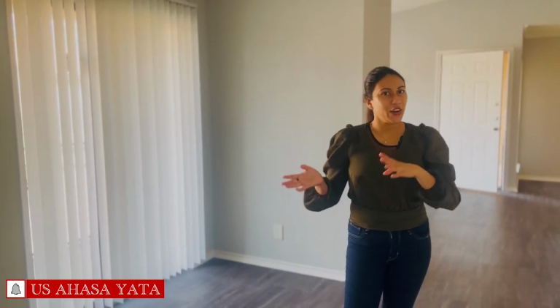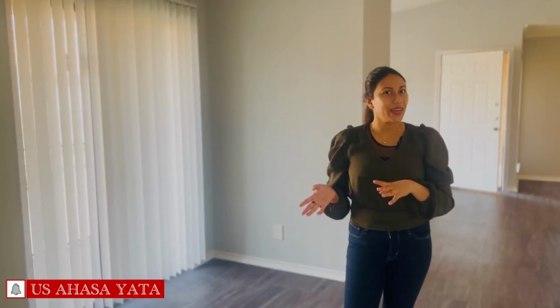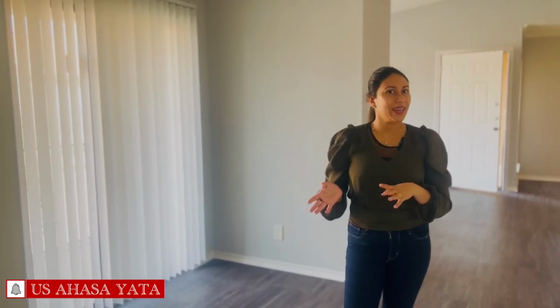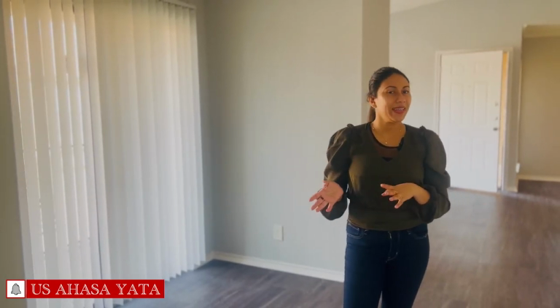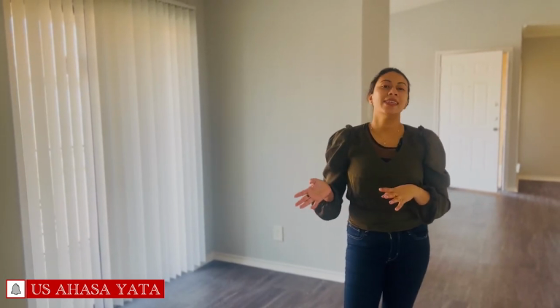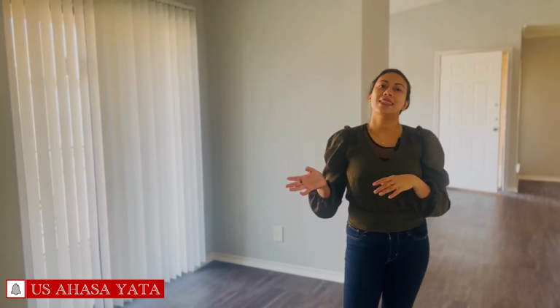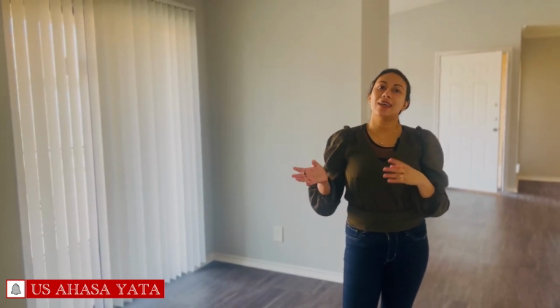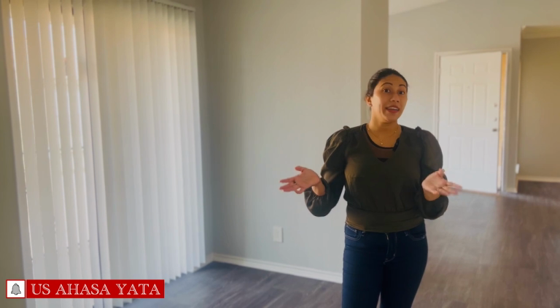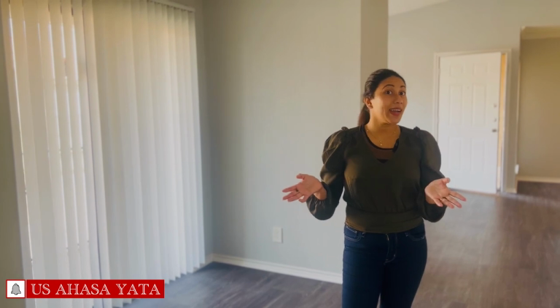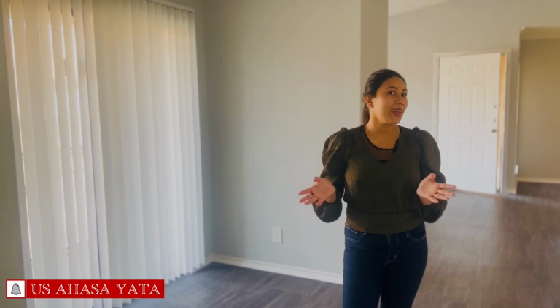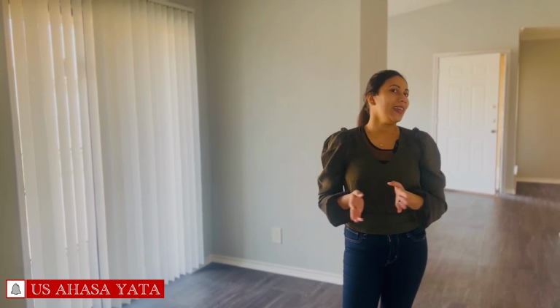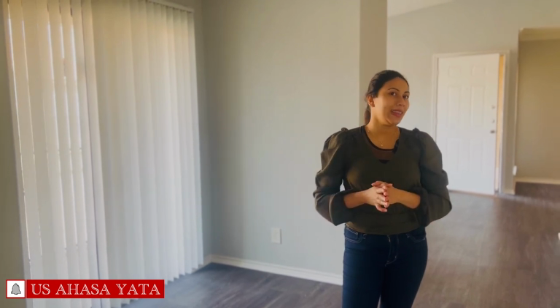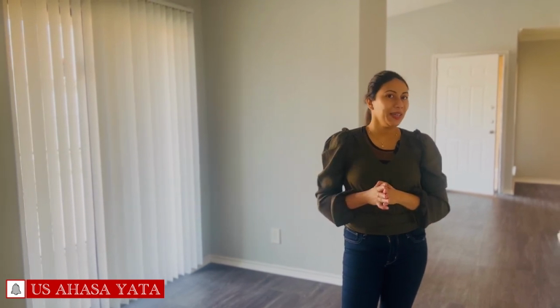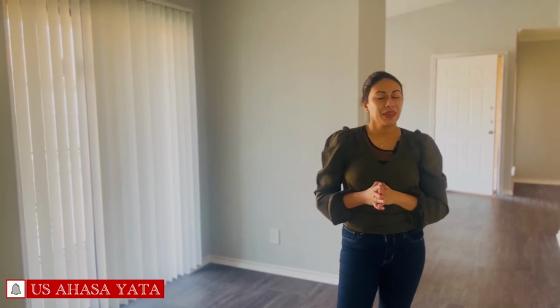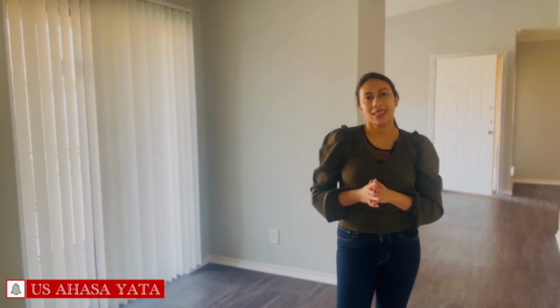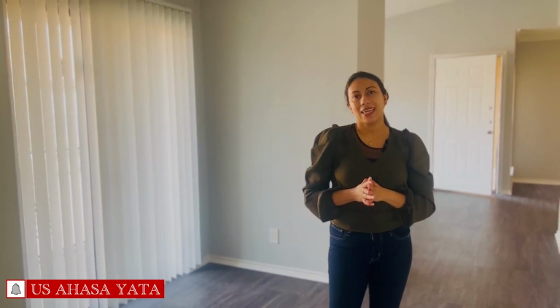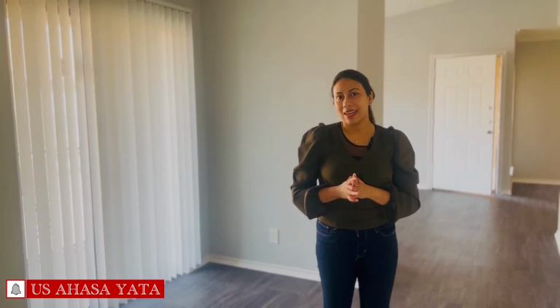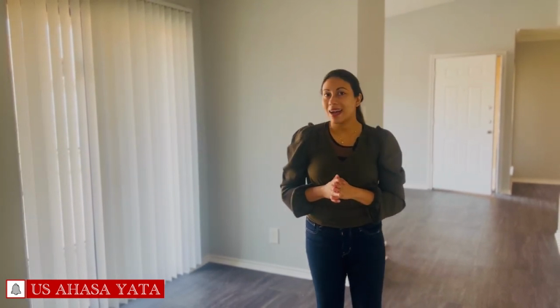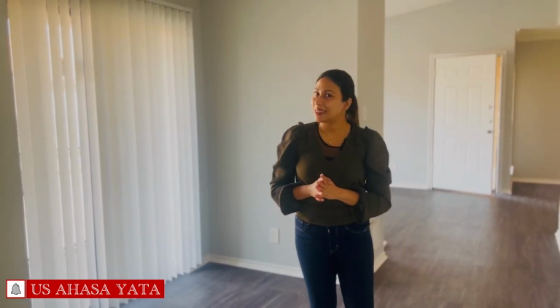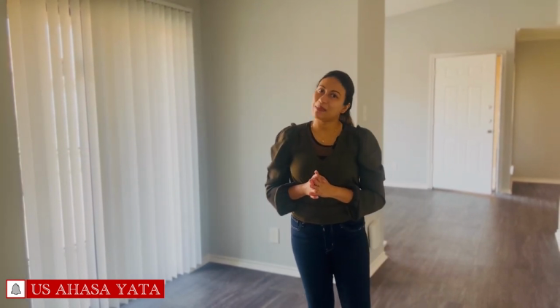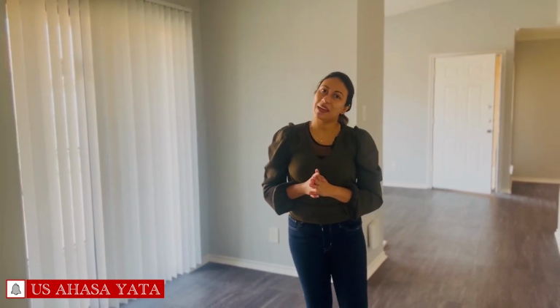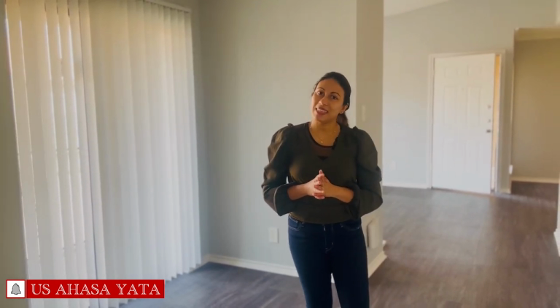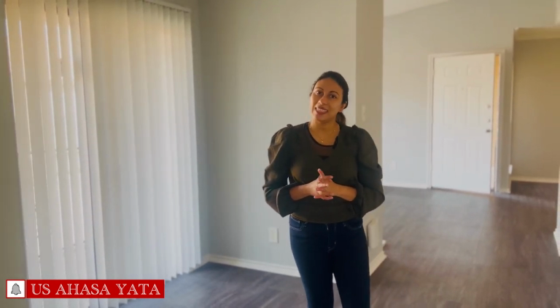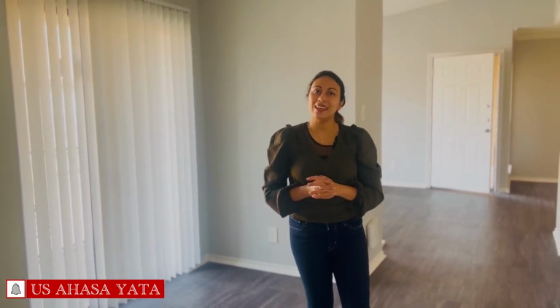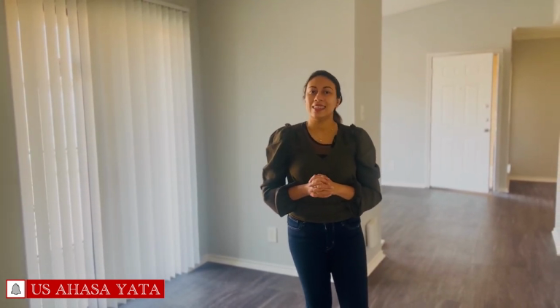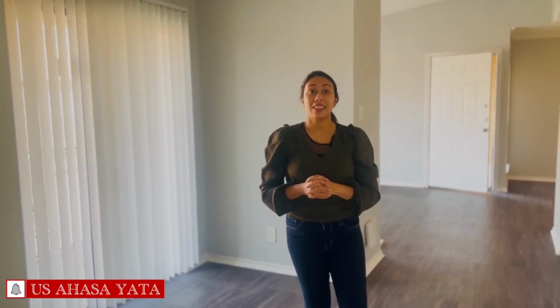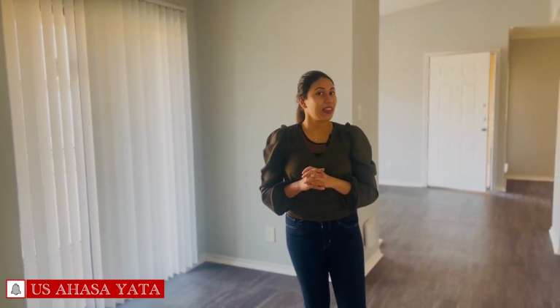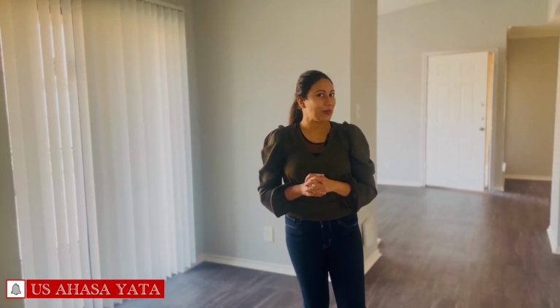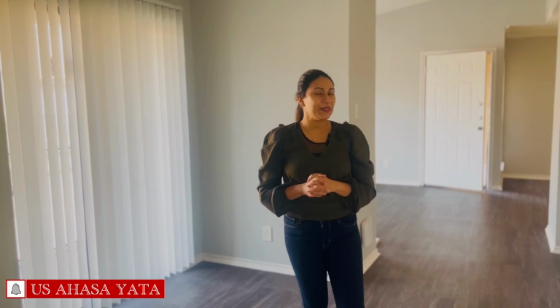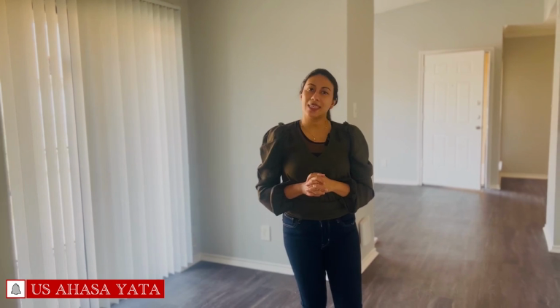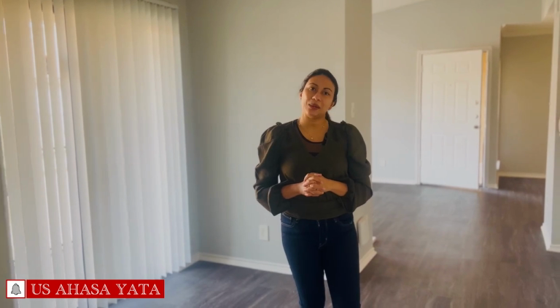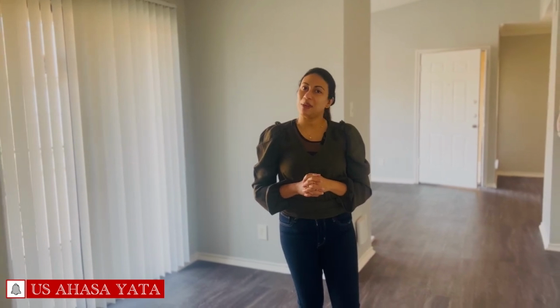That's why I am here. I'll see you in the next video.